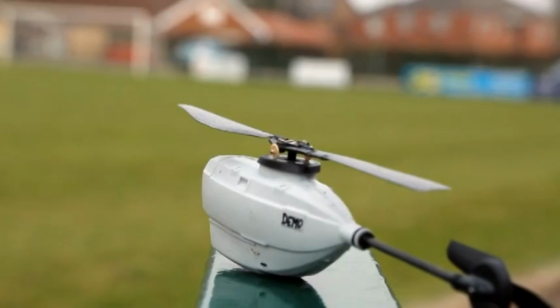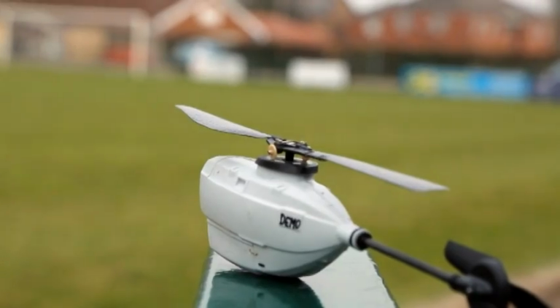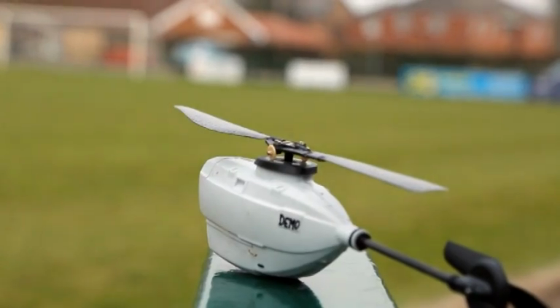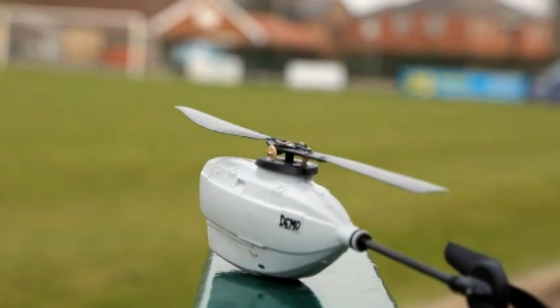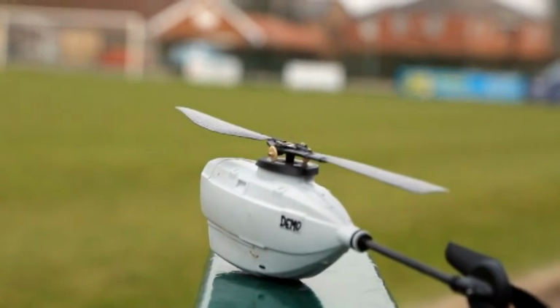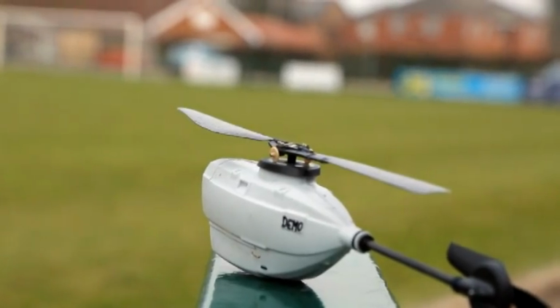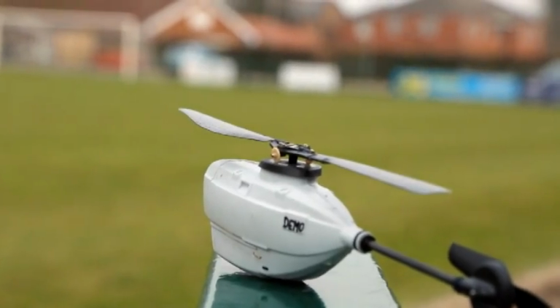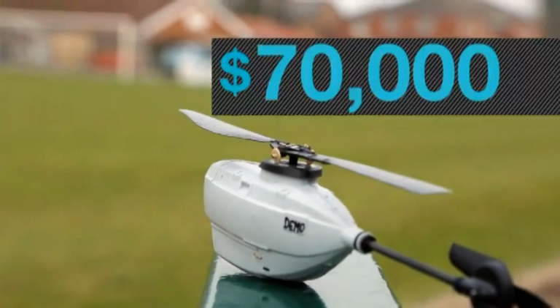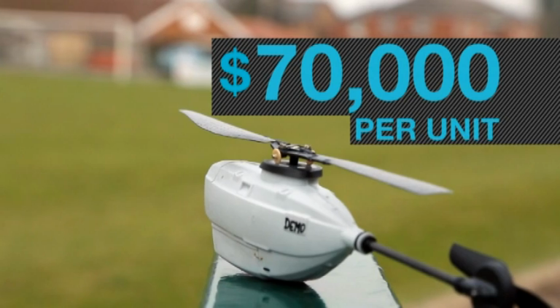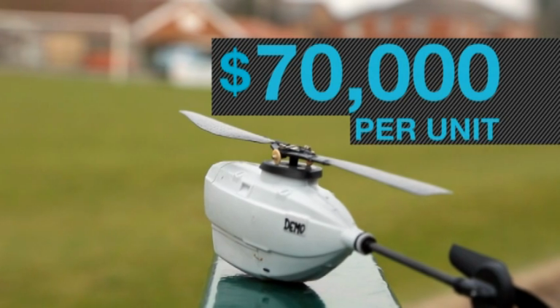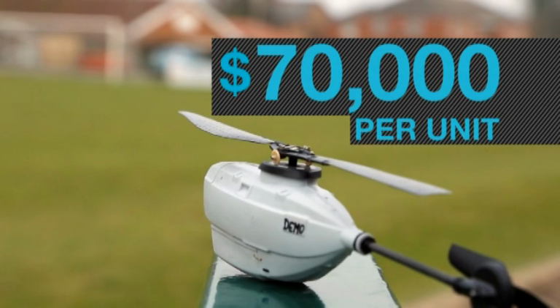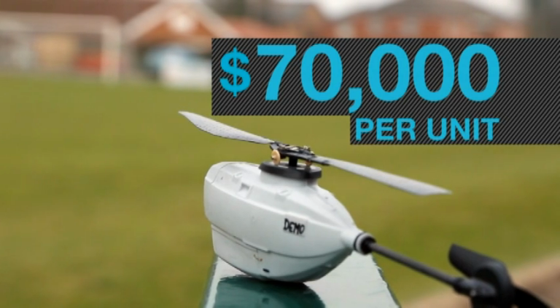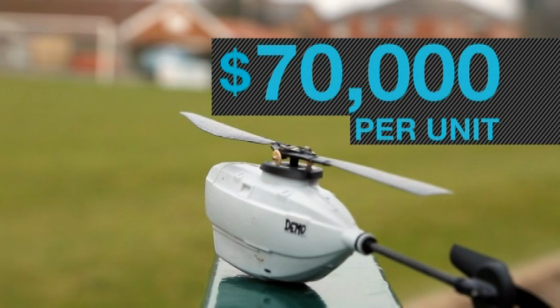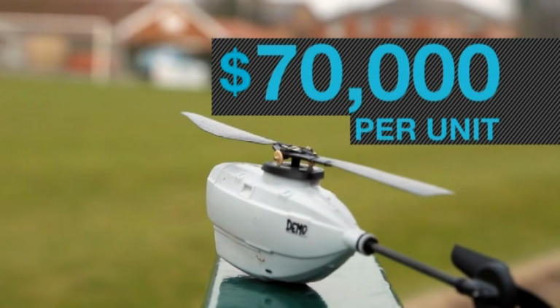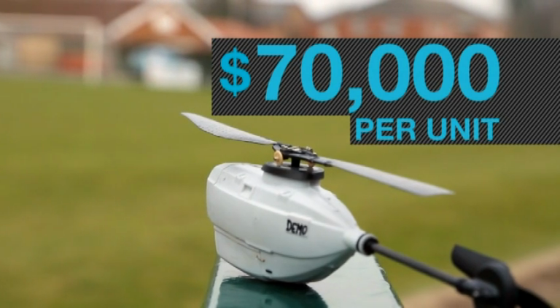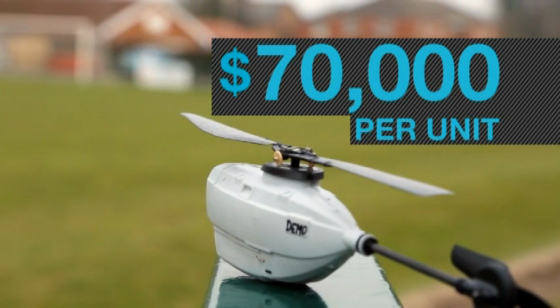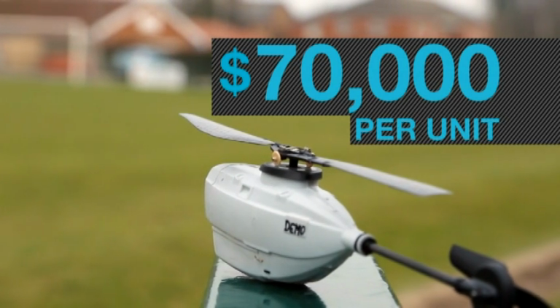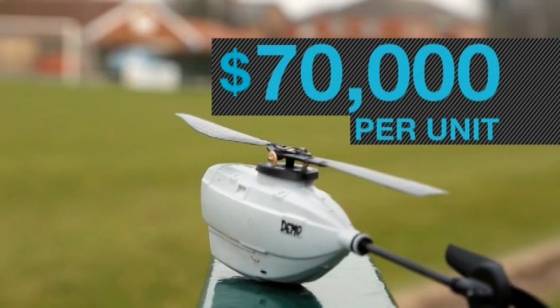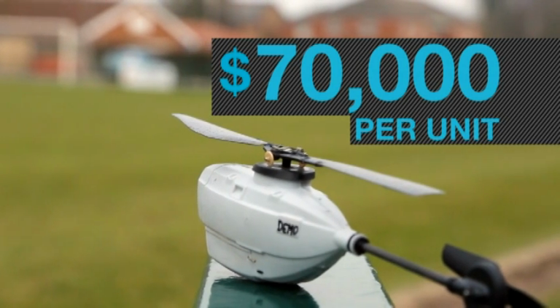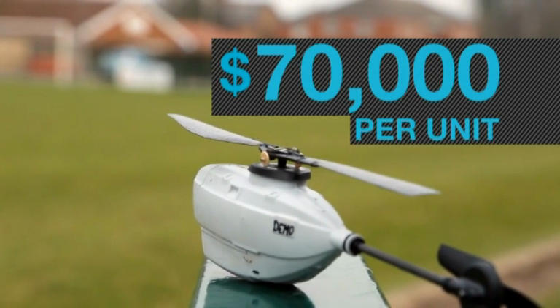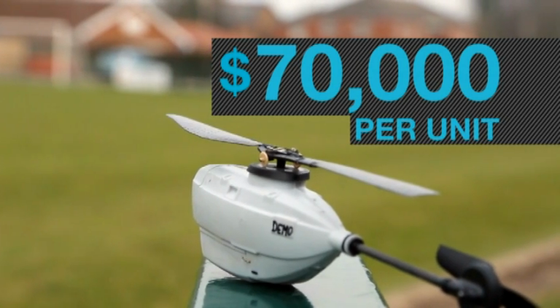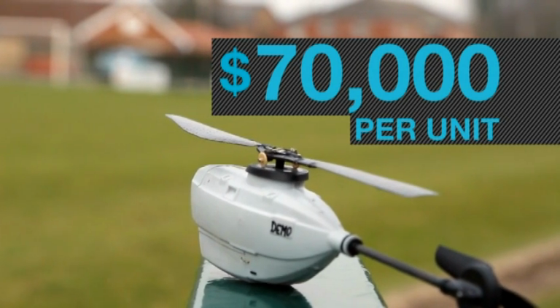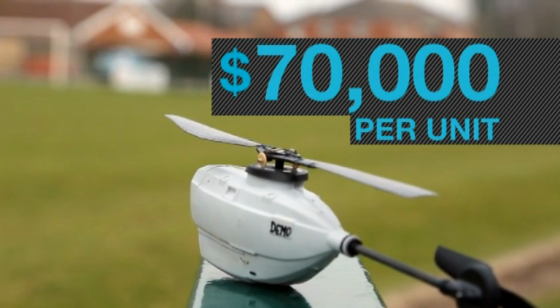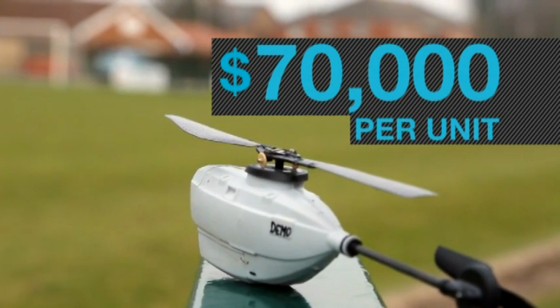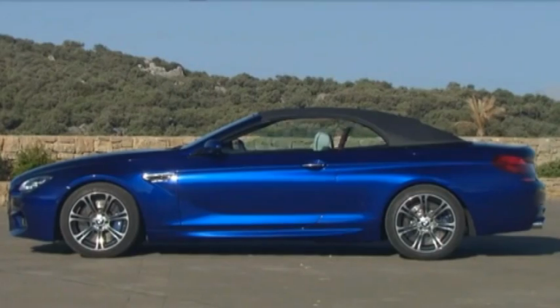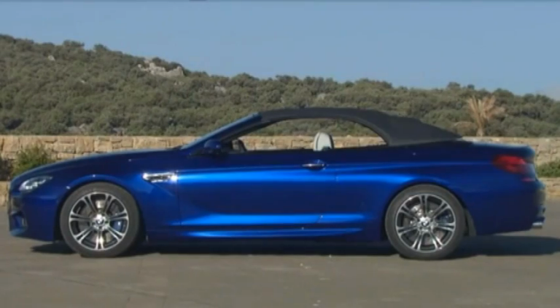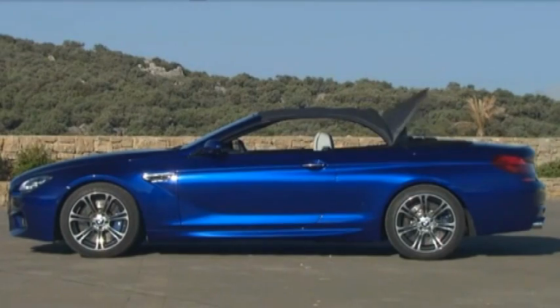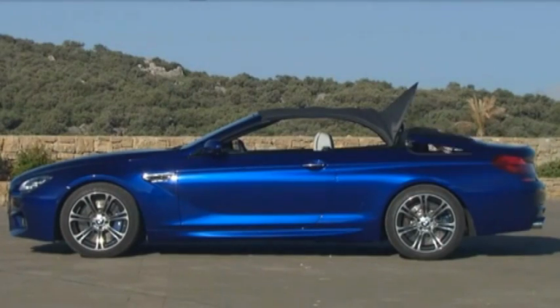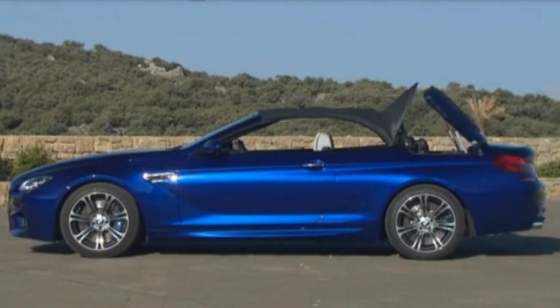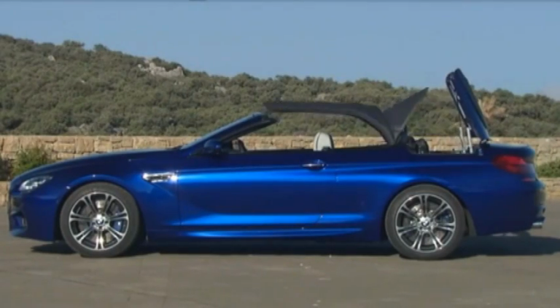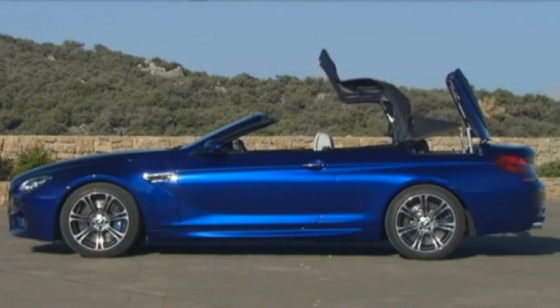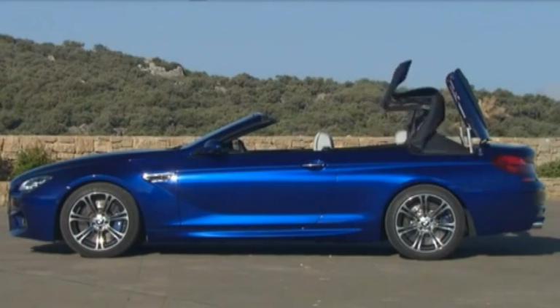Price. It's rumored to cost around $70,000 per unit — that's the same cost as this BMW.